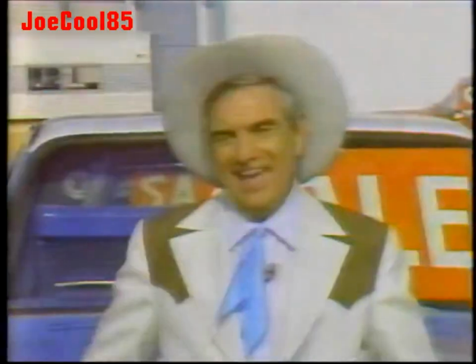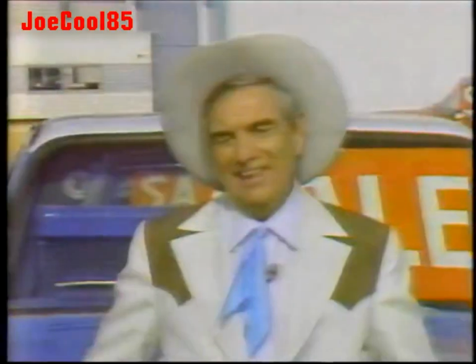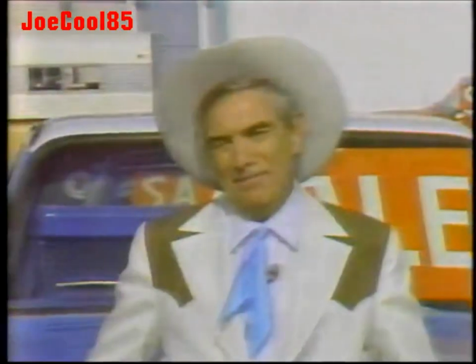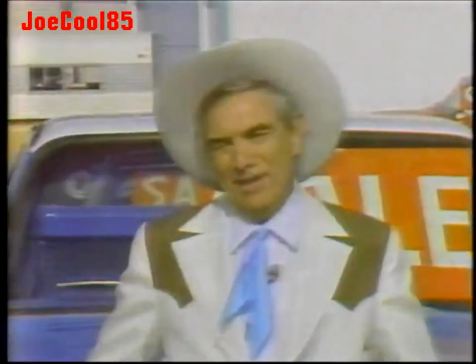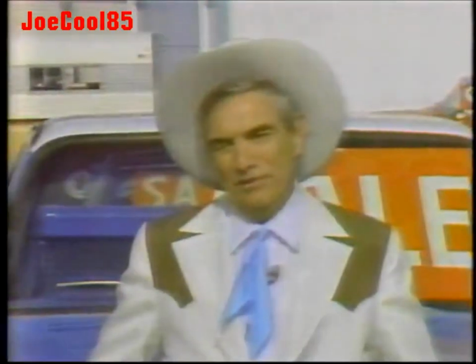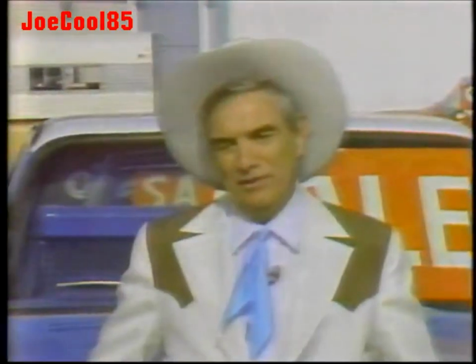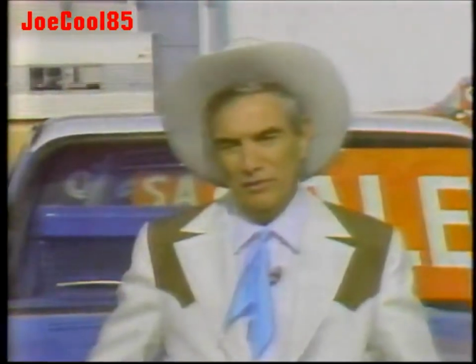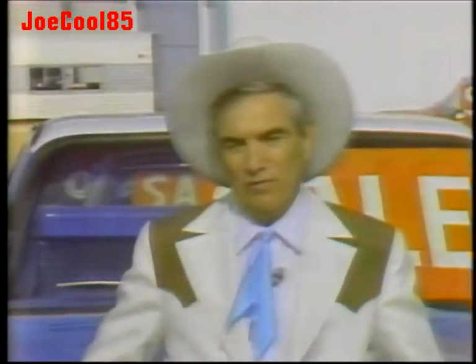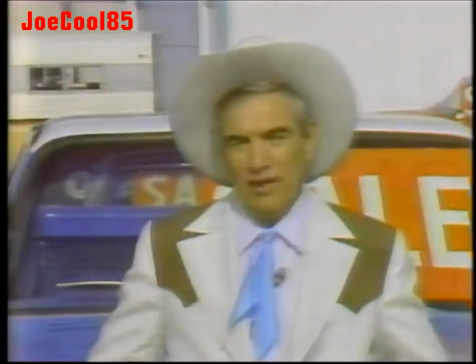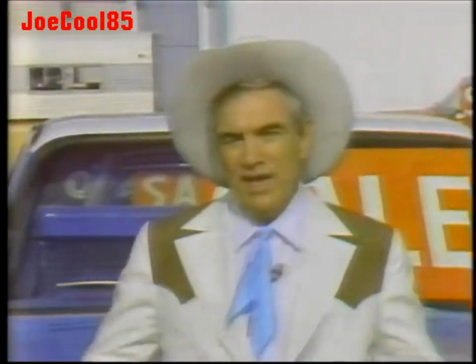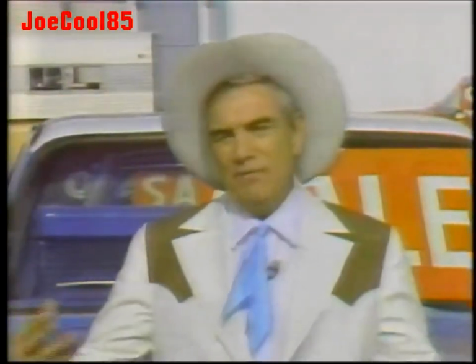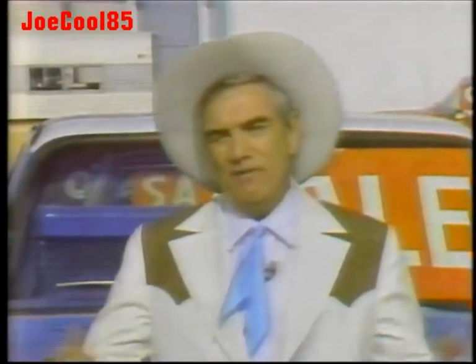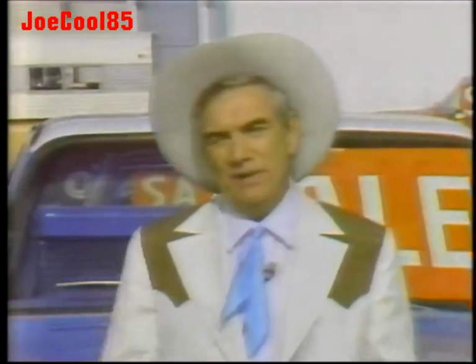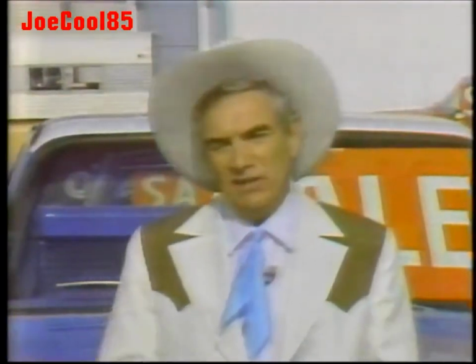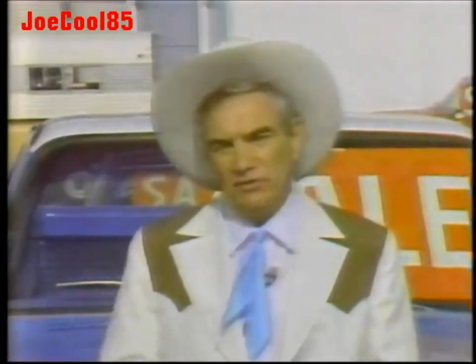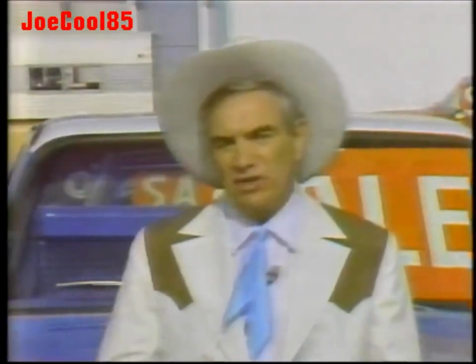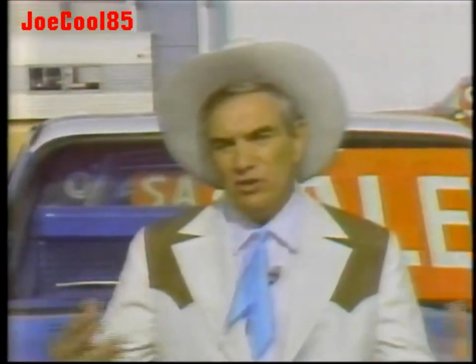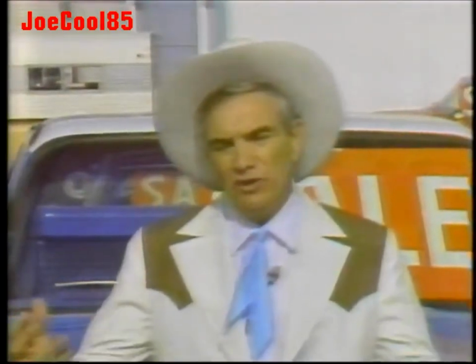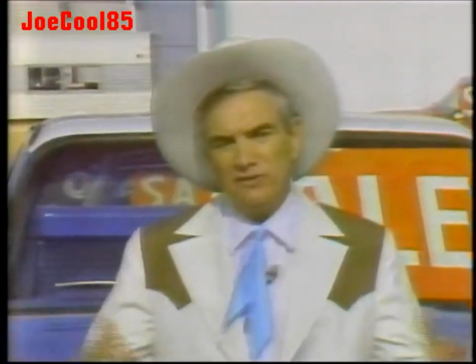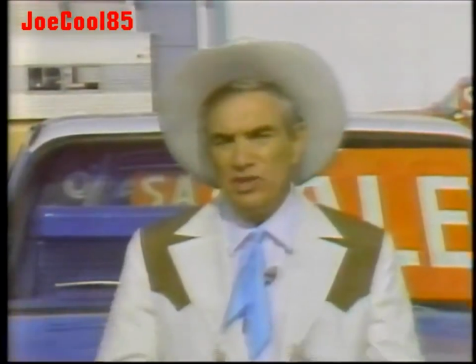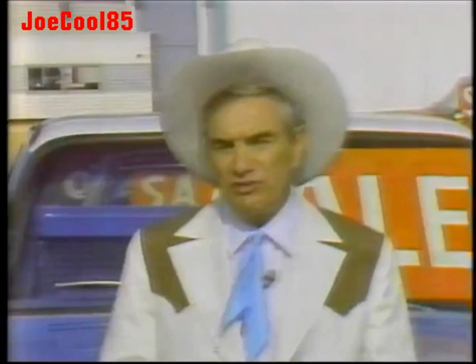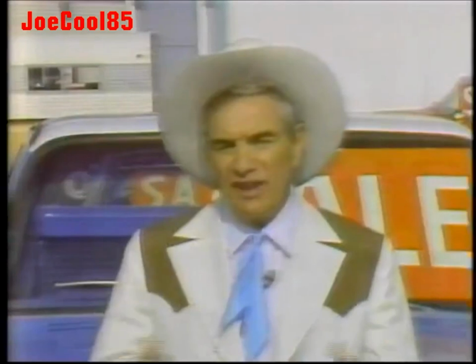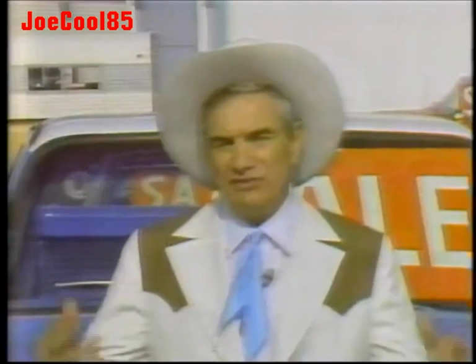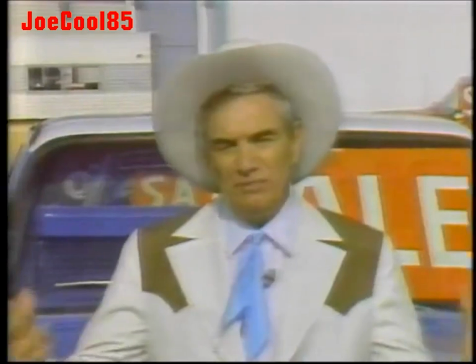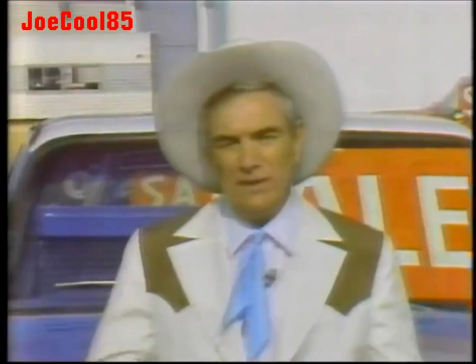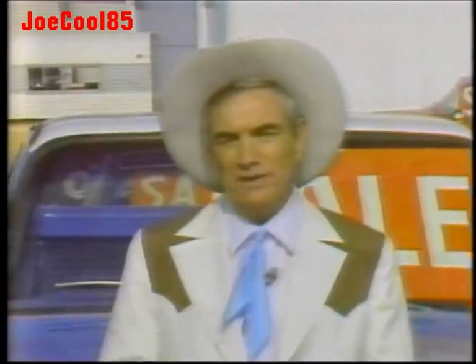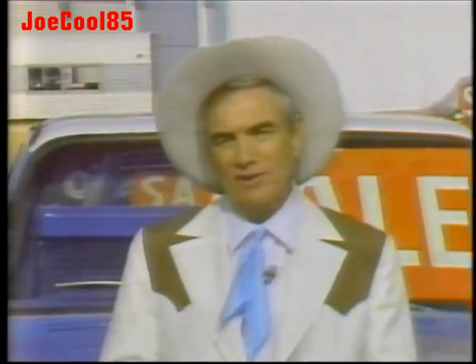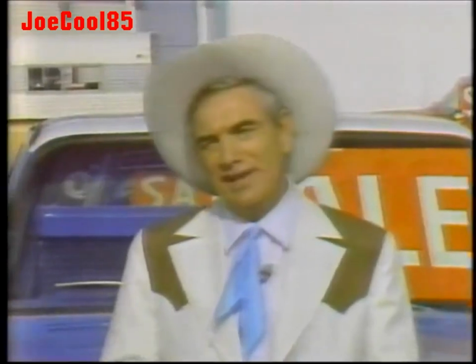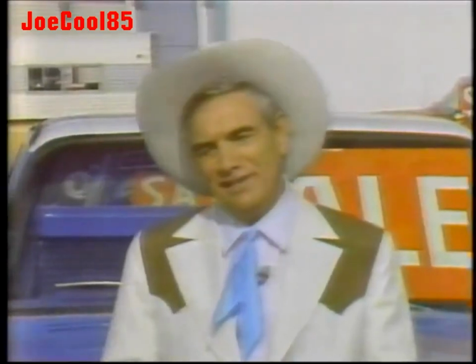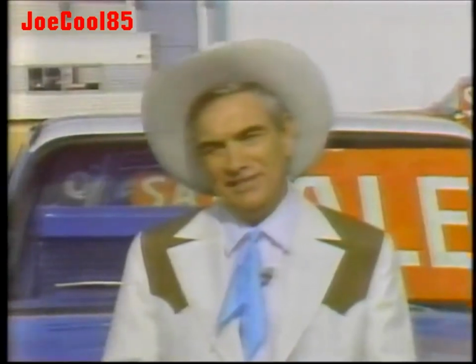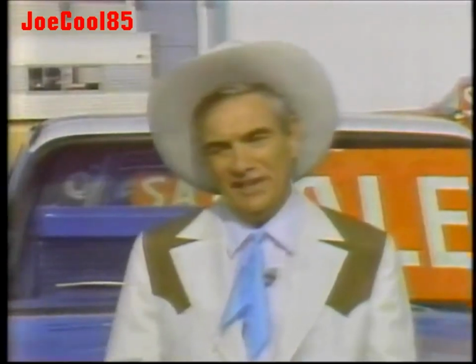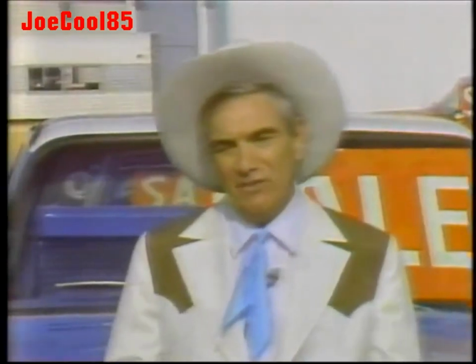Howdy good, I'm Cal Worthington of Worthington Ford. Hey, we're having a big sale on trucks — used trucks, used vans, used pickup trucks. We've got 10 jillion of them.